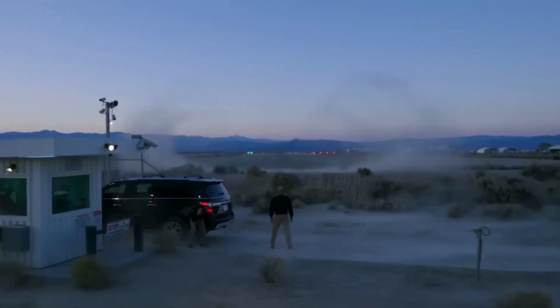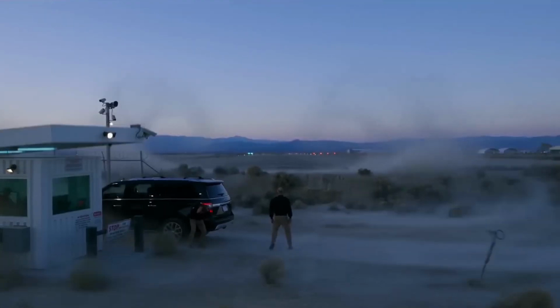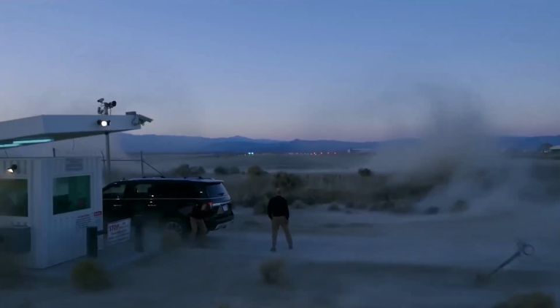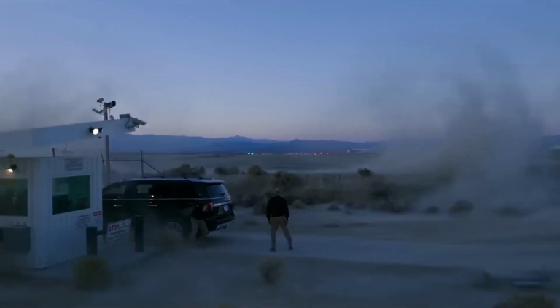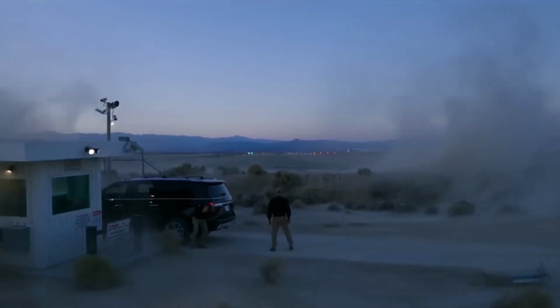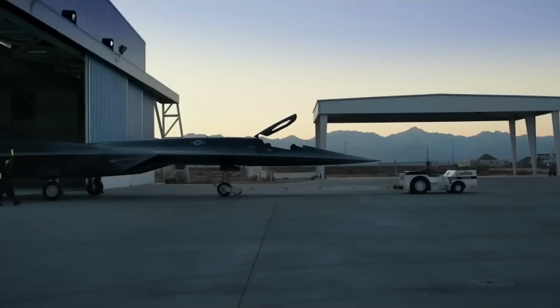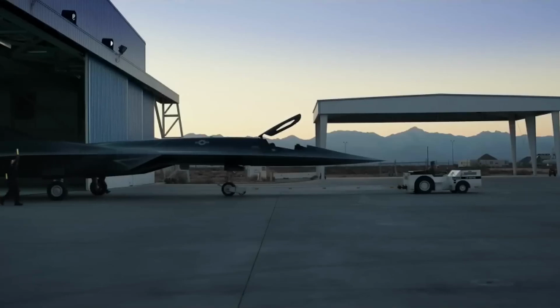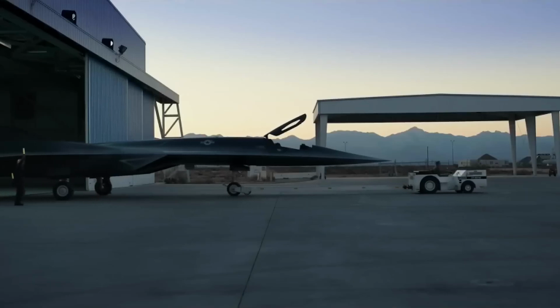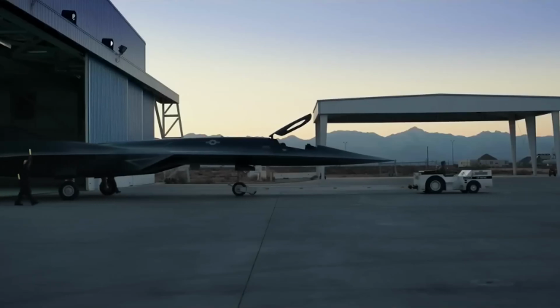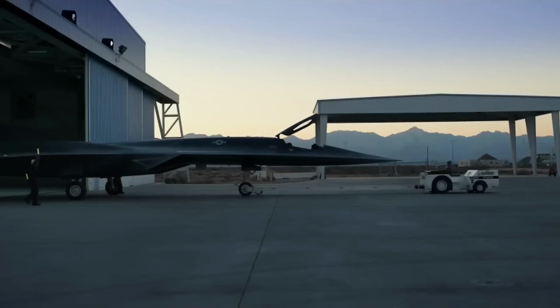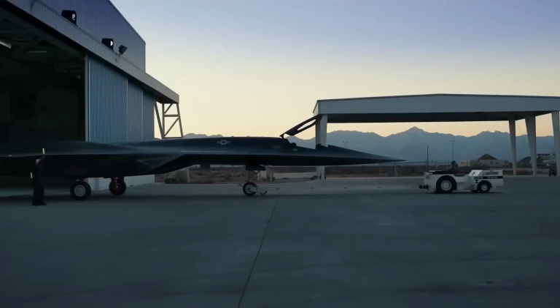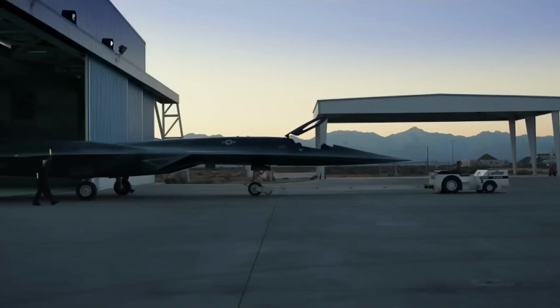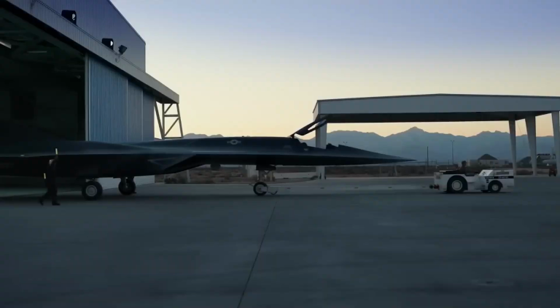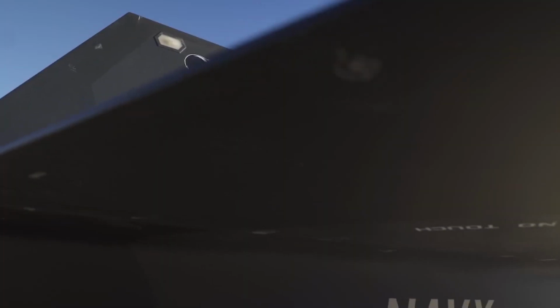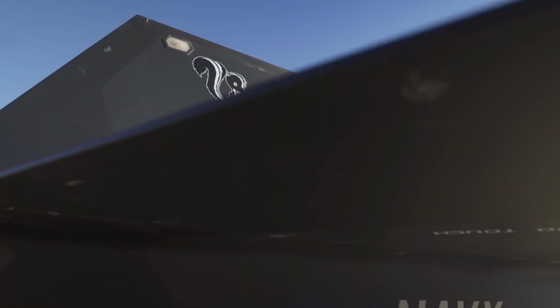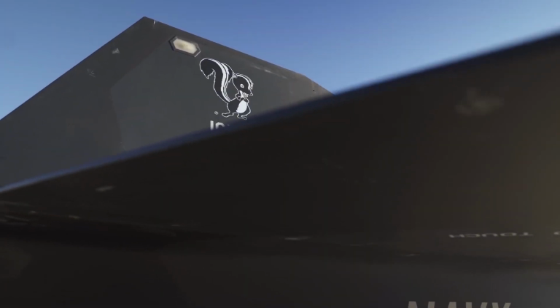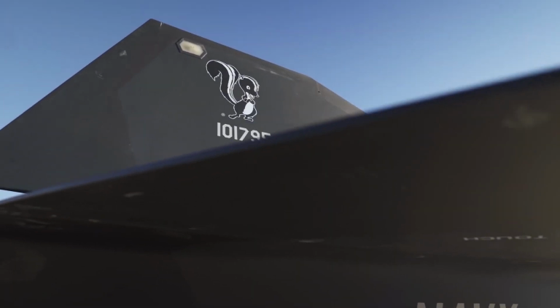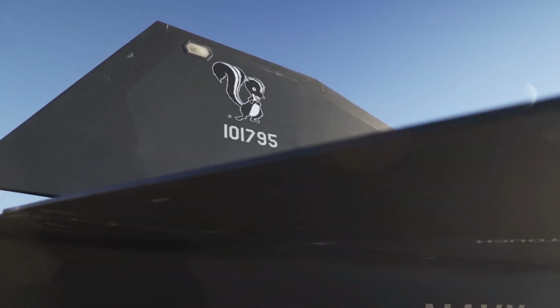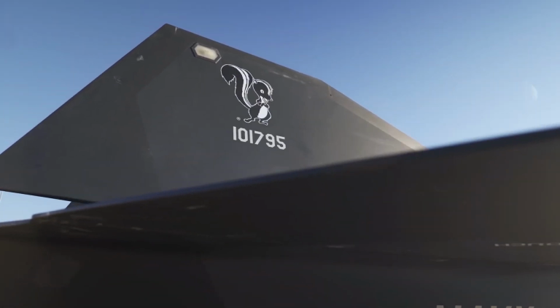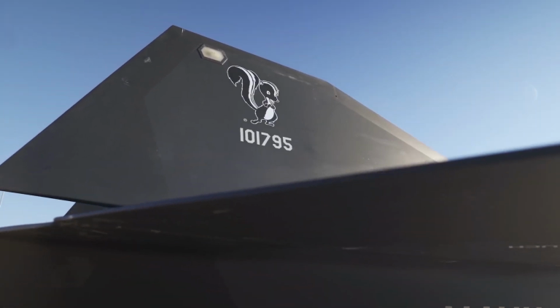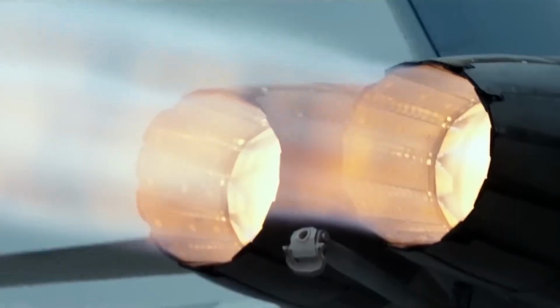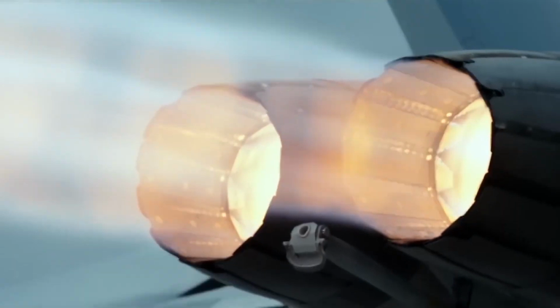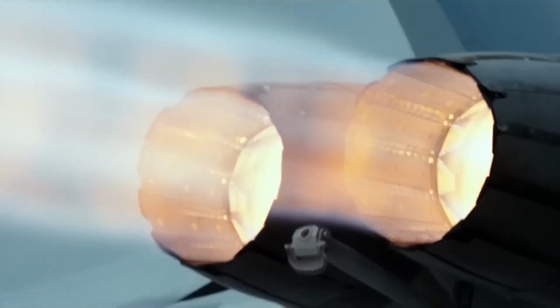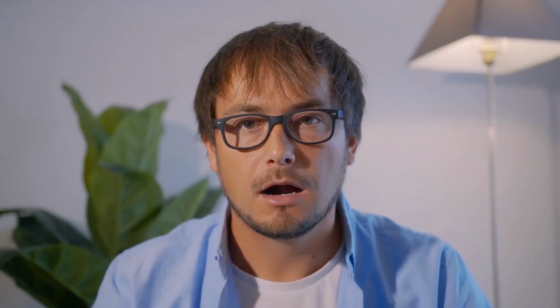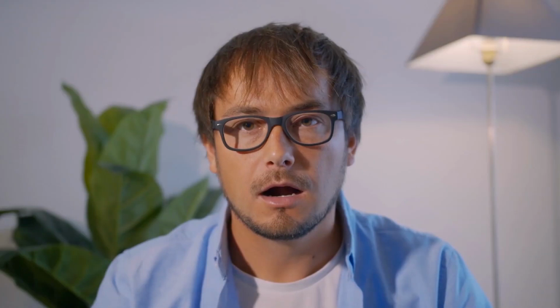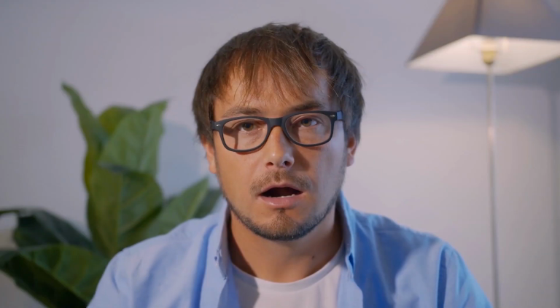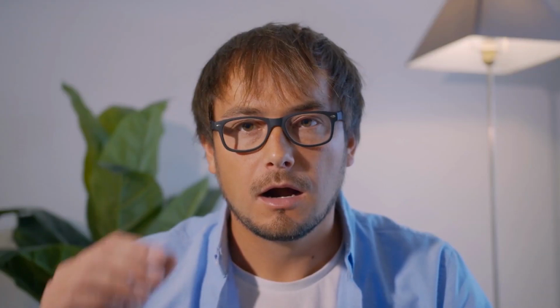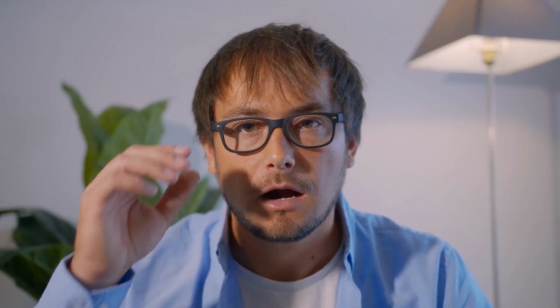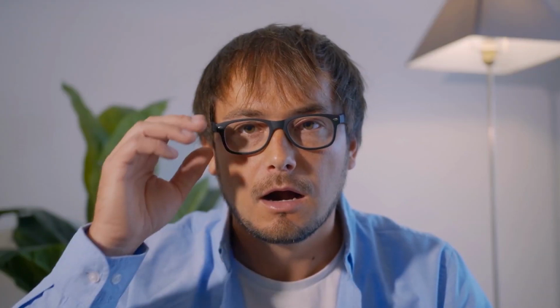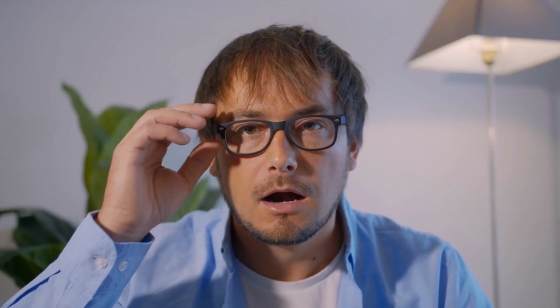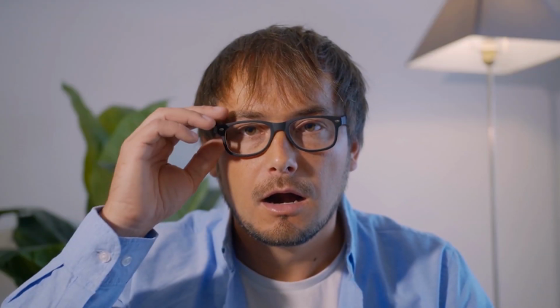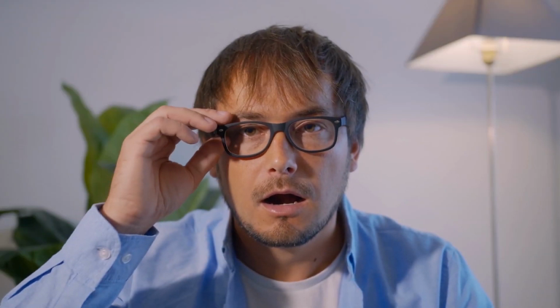Get ready for an exclusive look inside the US 6th generation fighter jet. What we found will shock you.